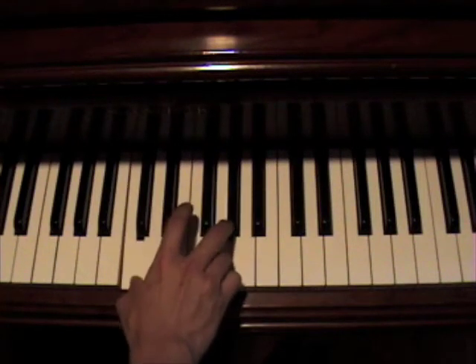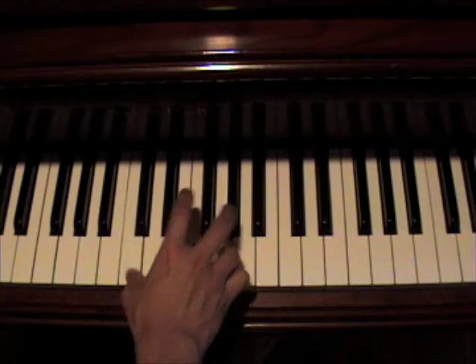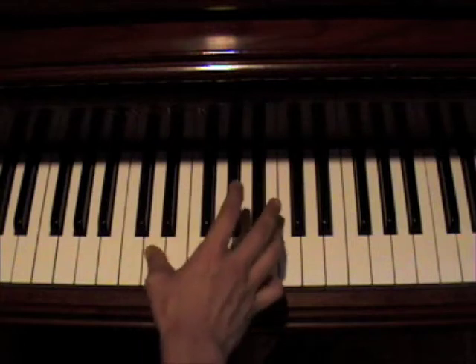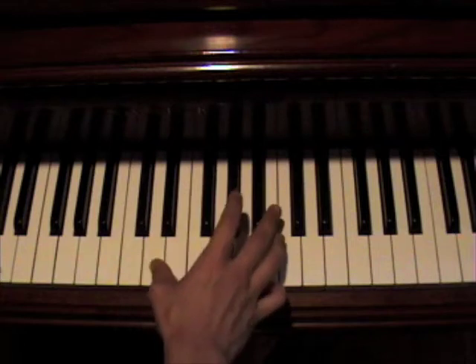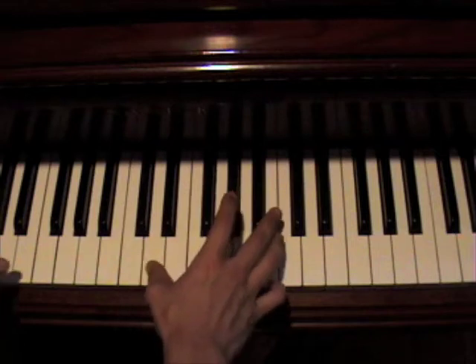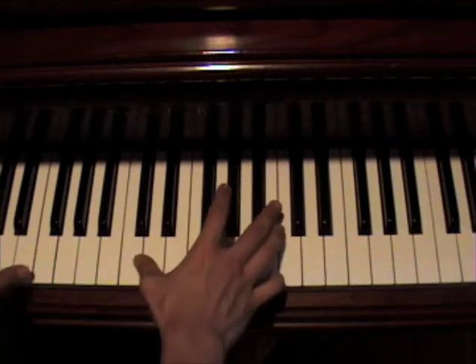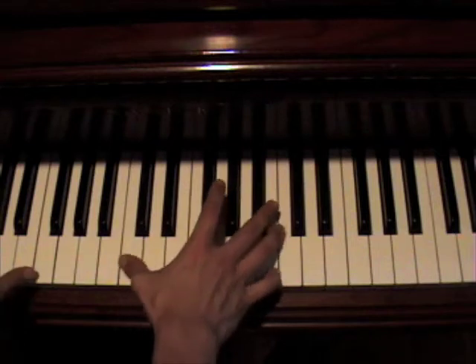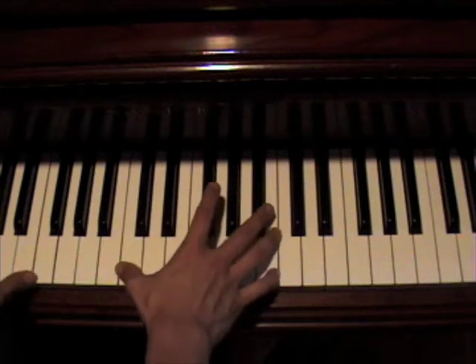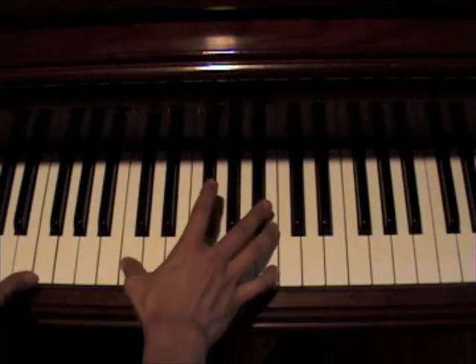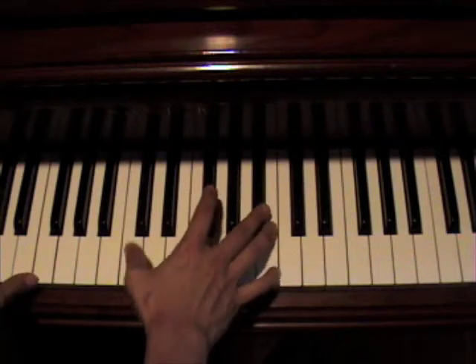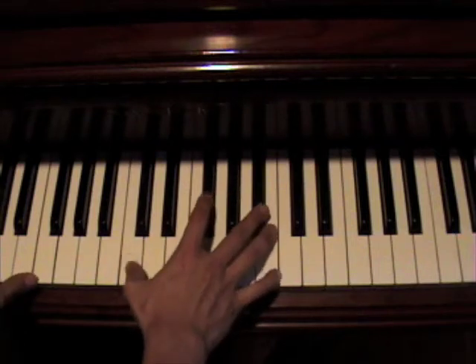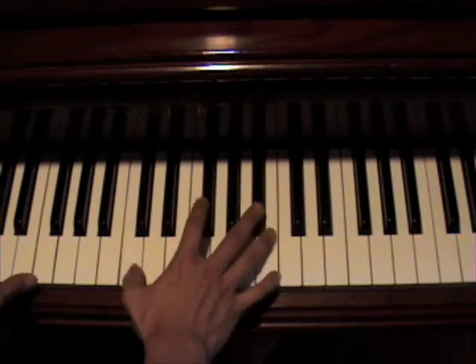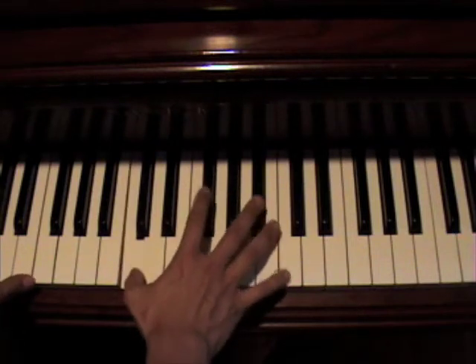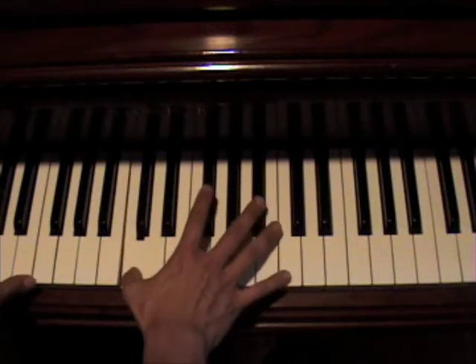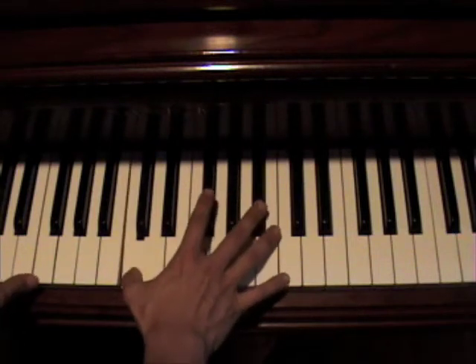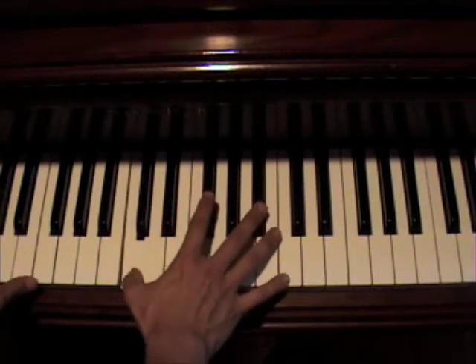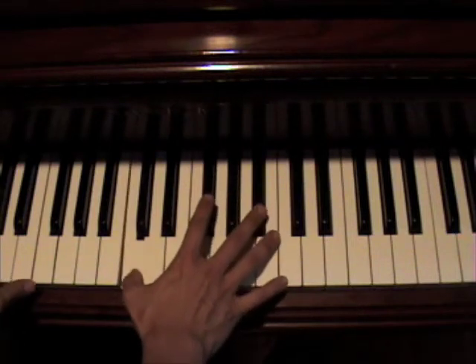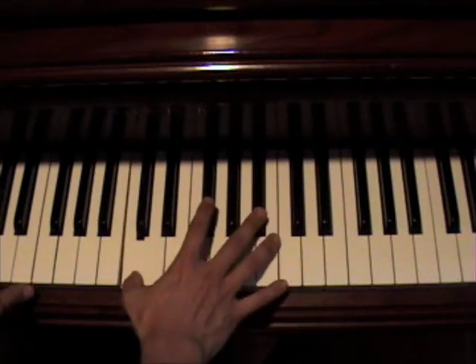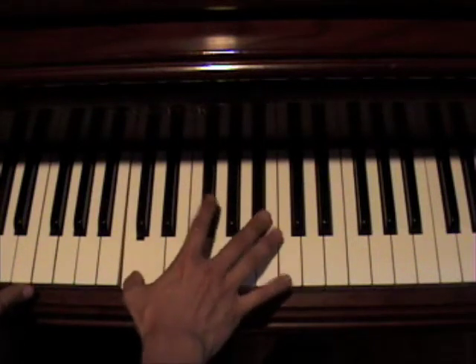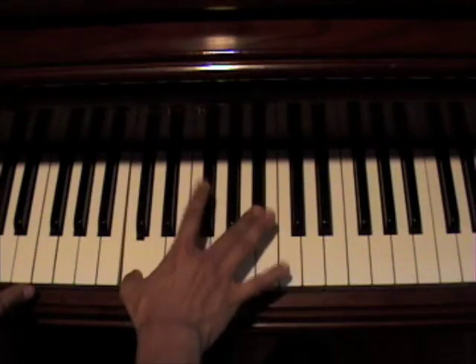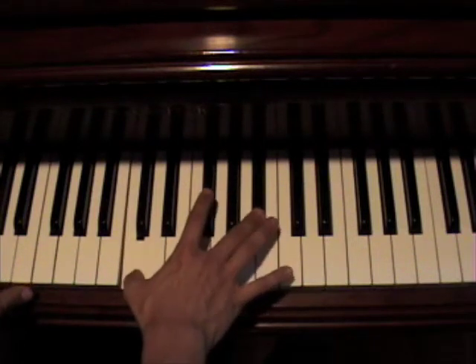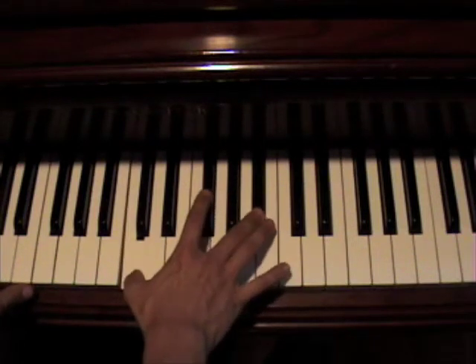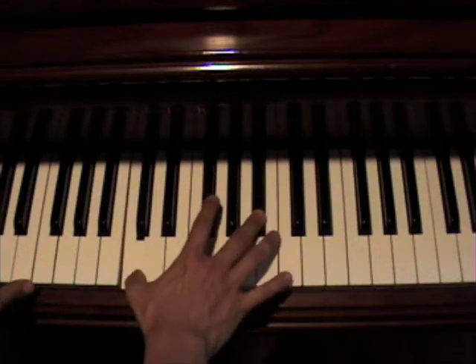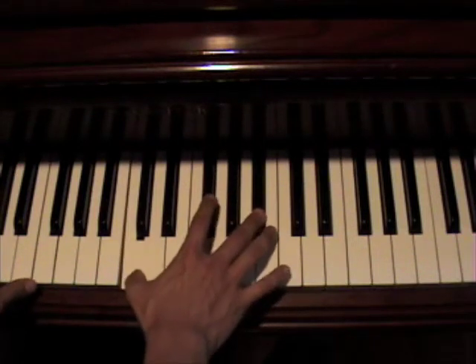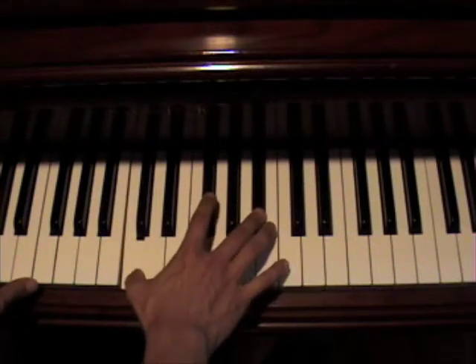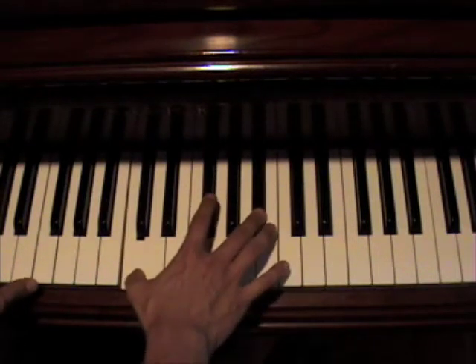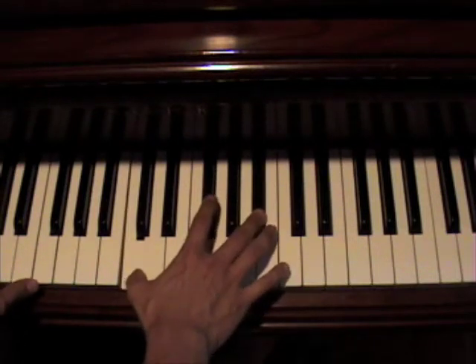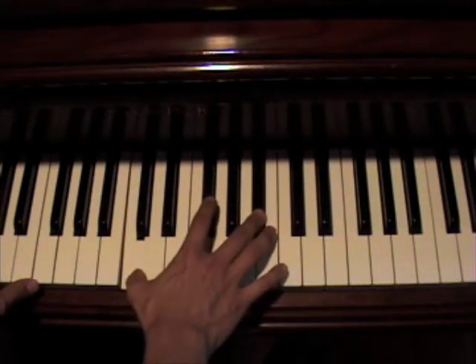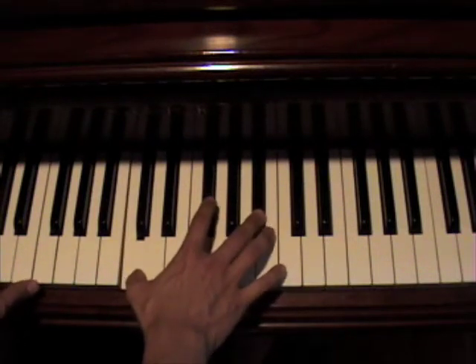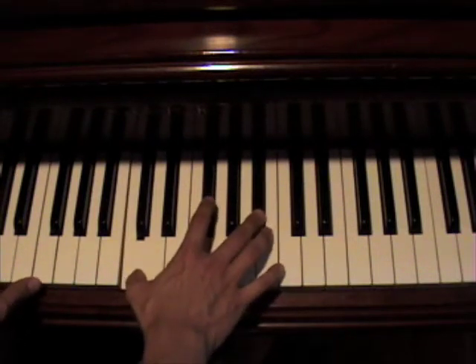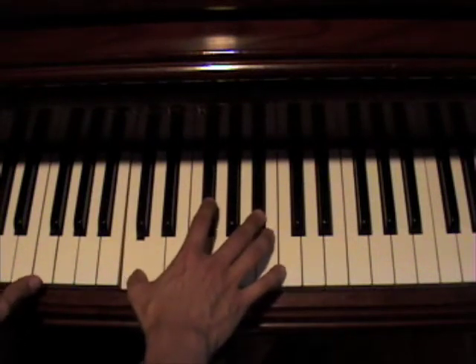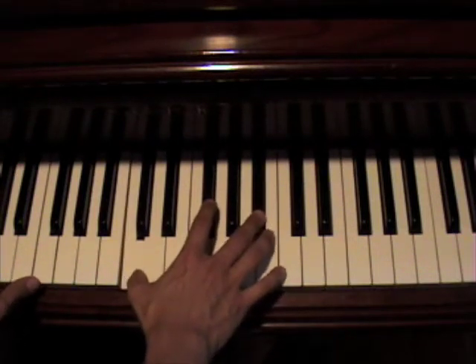And whenever you switch the chords, you're going to keep your thumb down here on the C. You're going to go ahead up here to Bb.